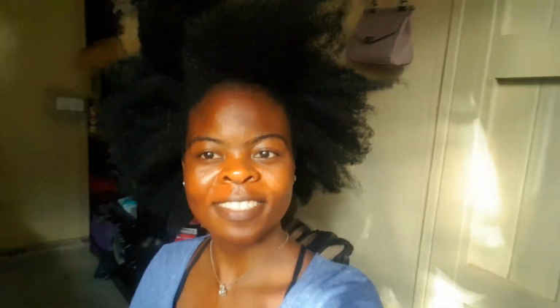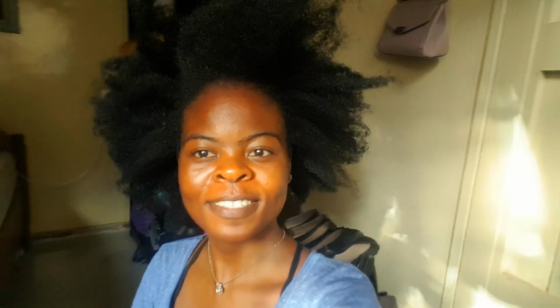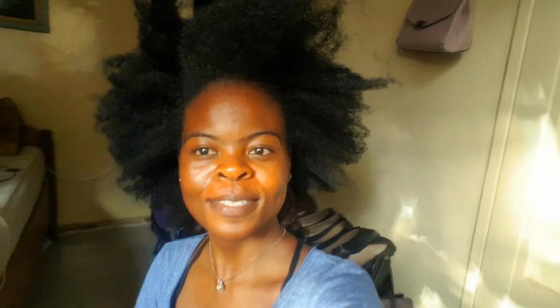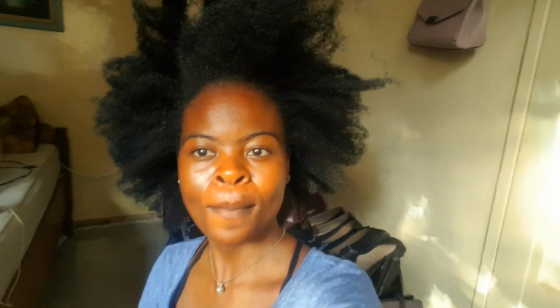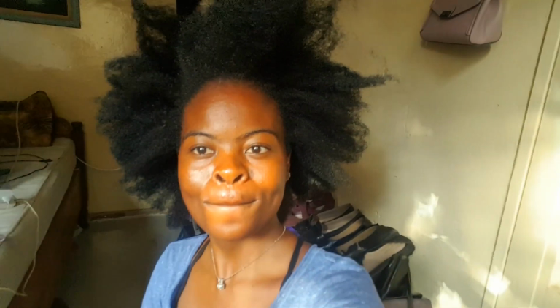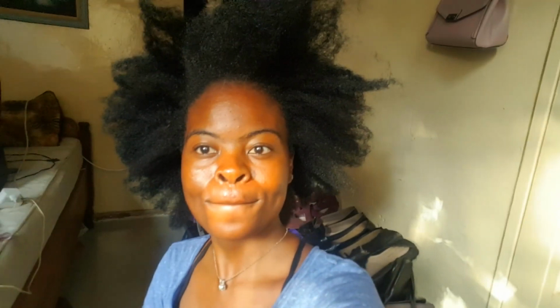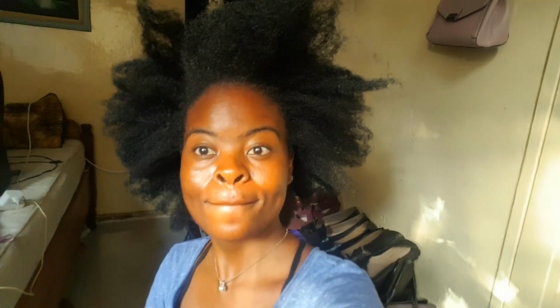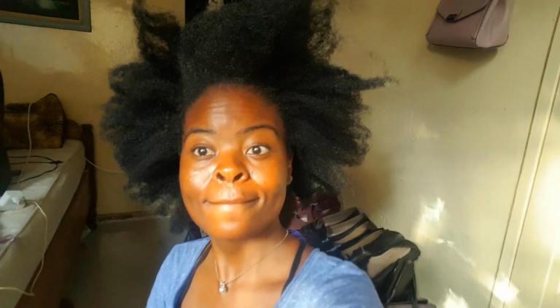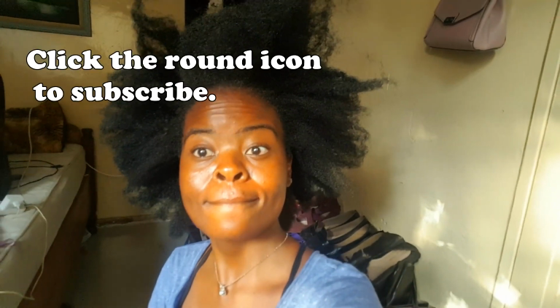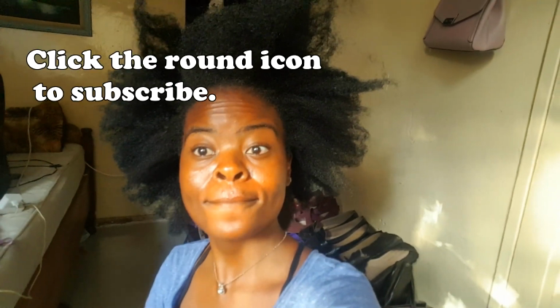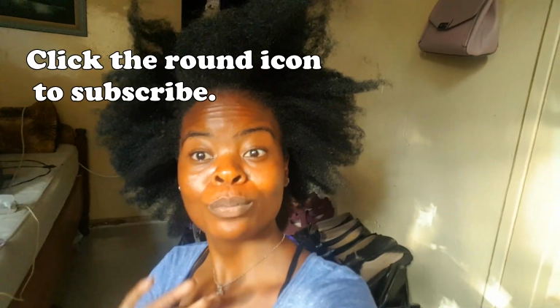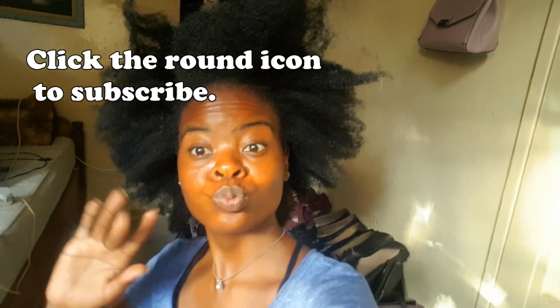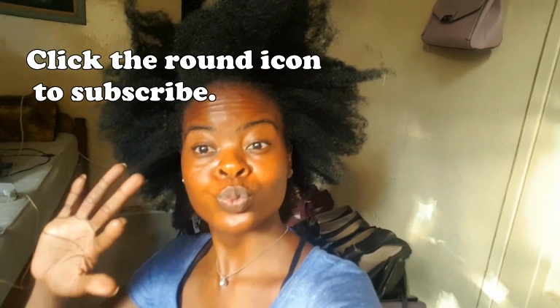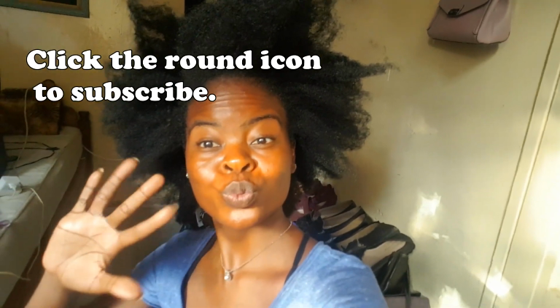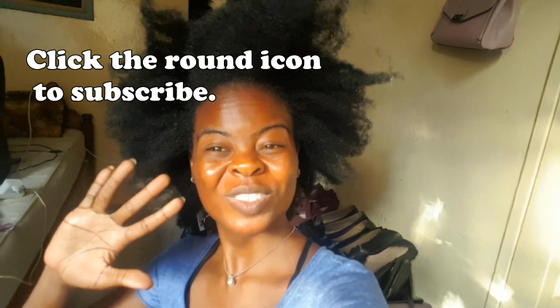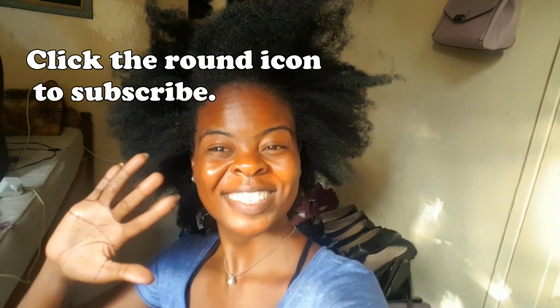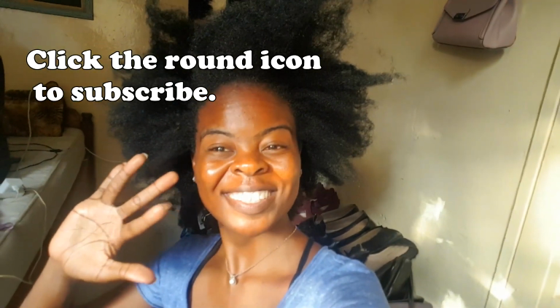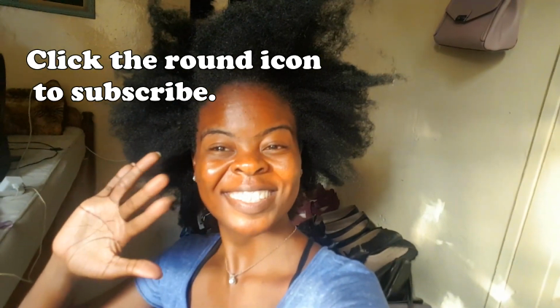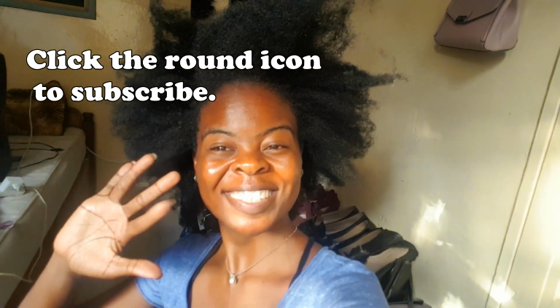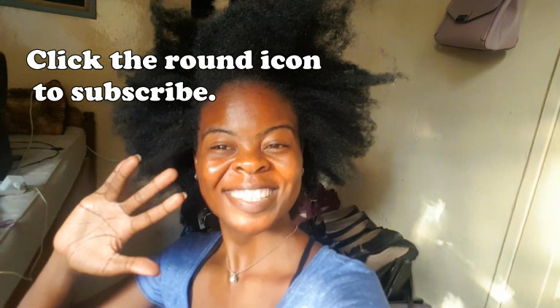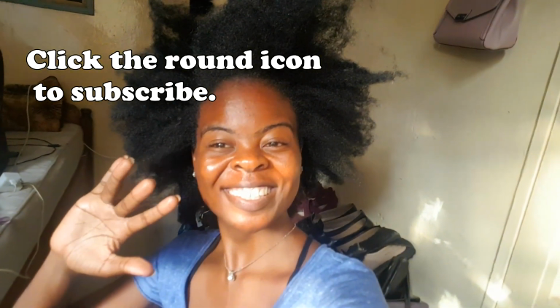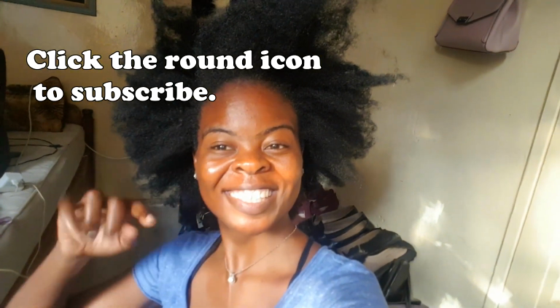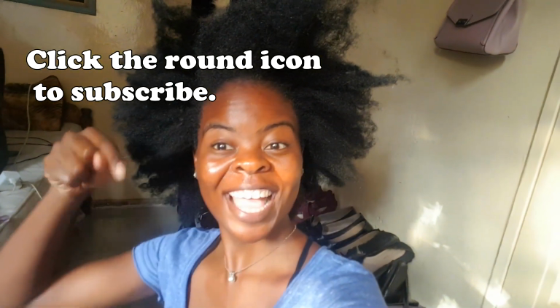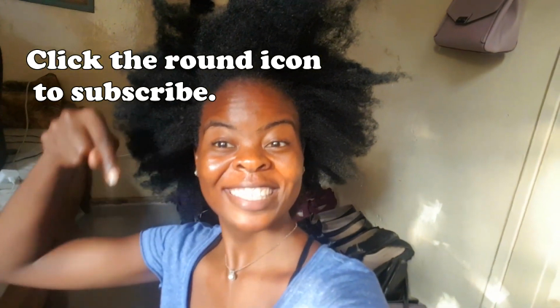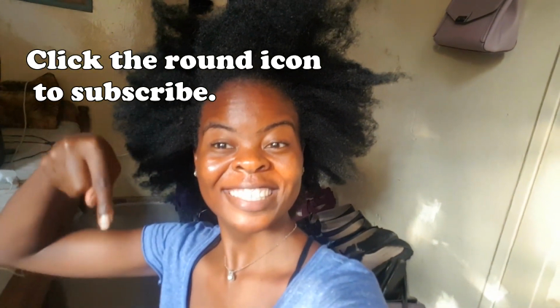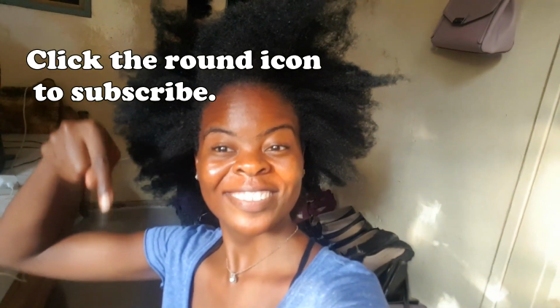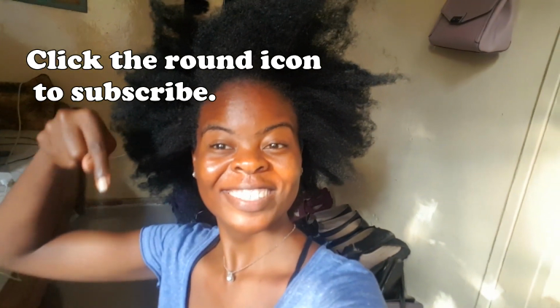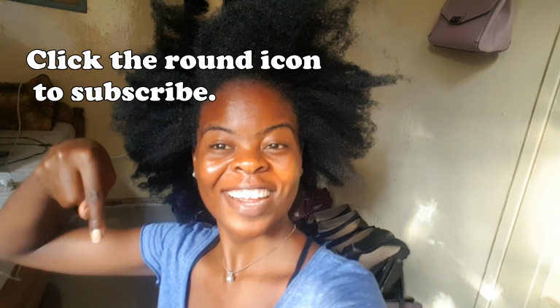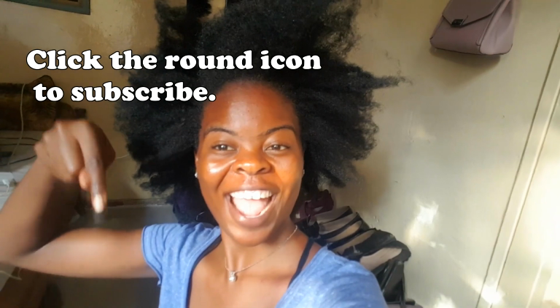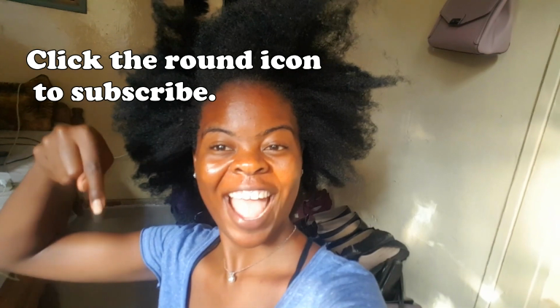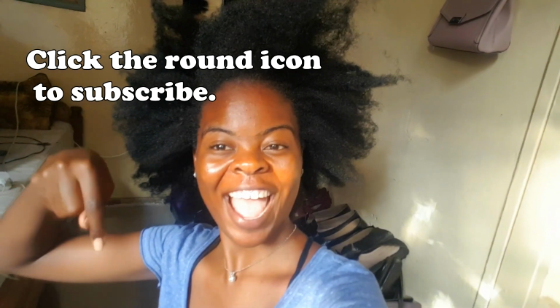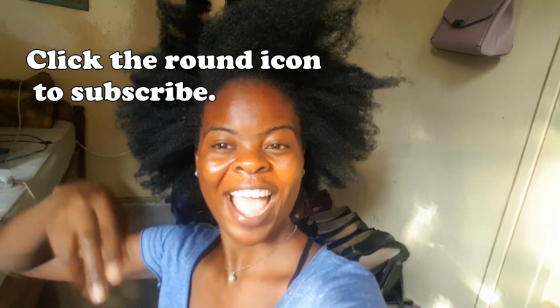That's it, guys, for my hair takedown video. I hope you enjoyed it. Please don't forget to hit the subscribe button, and don't forget to like and share this video. Bye!